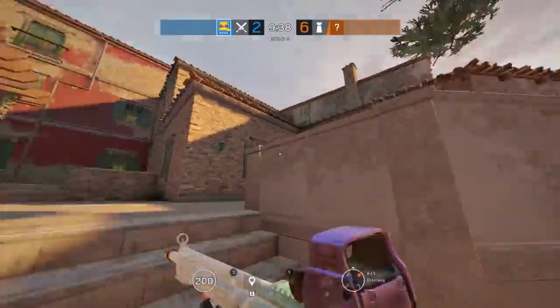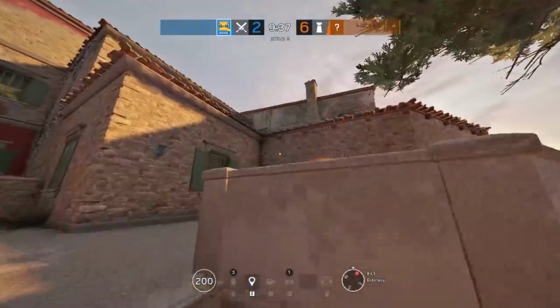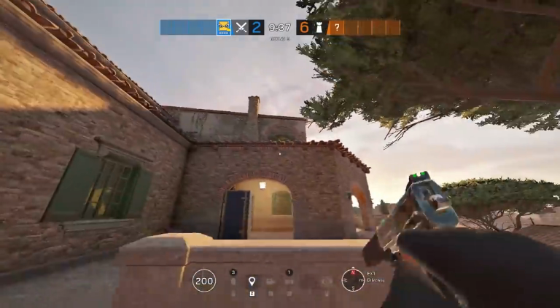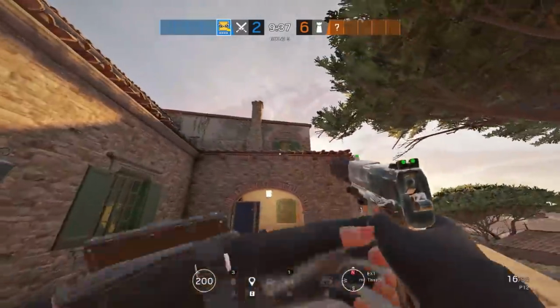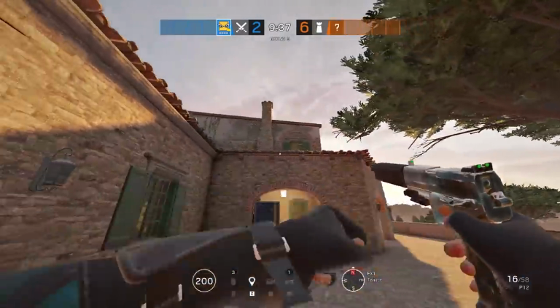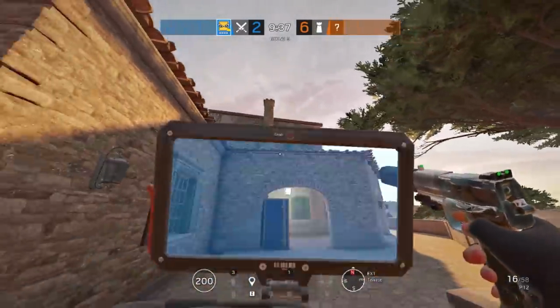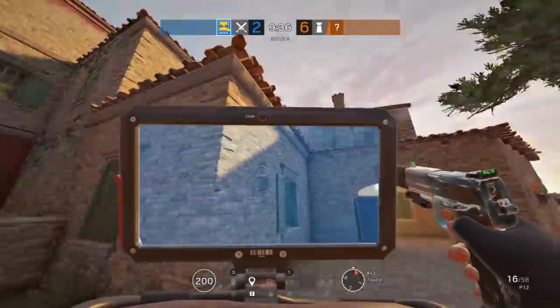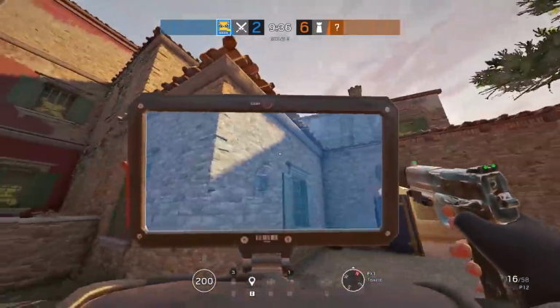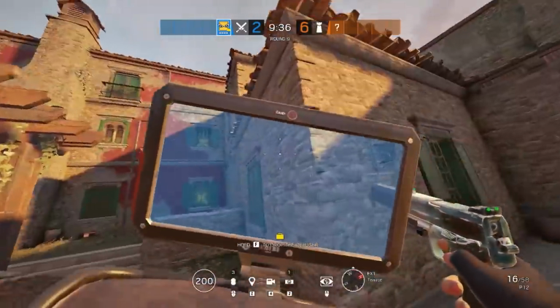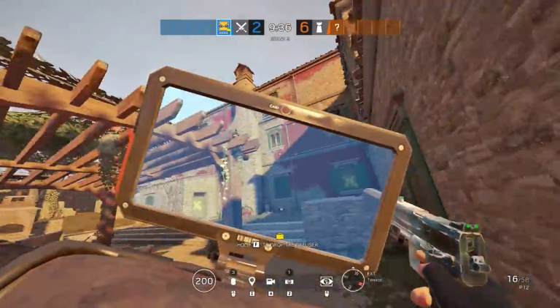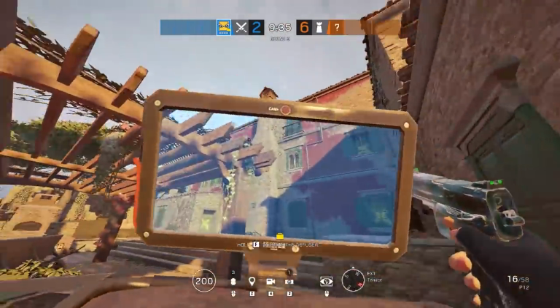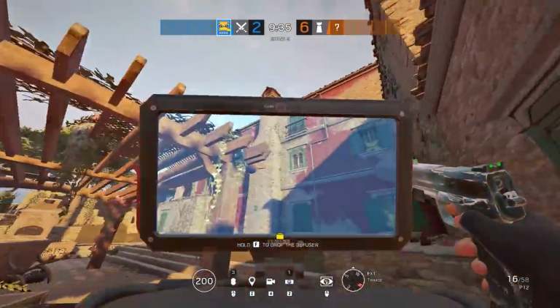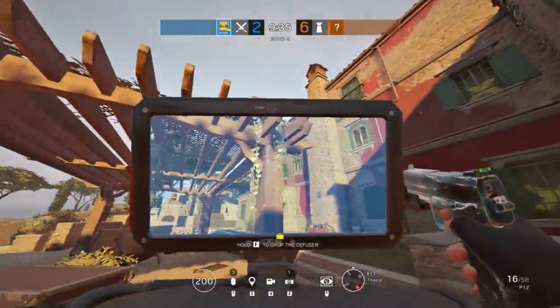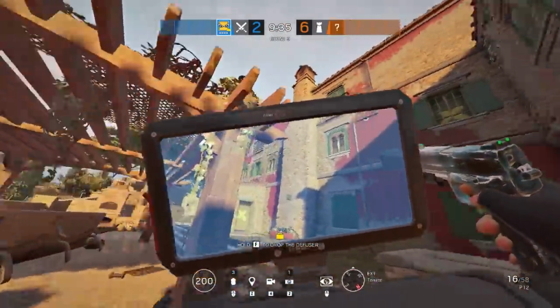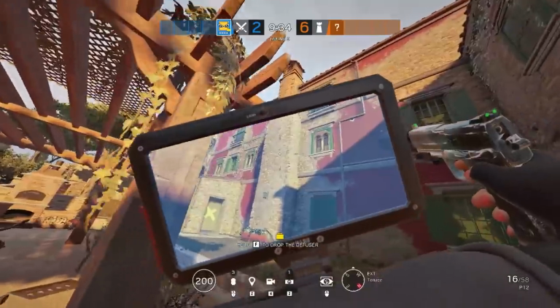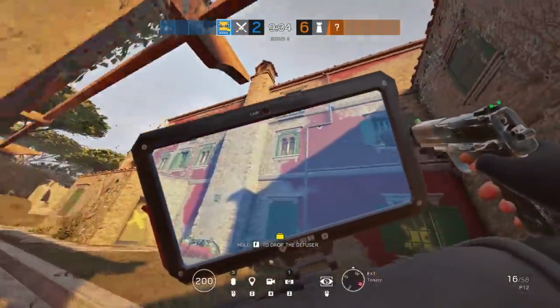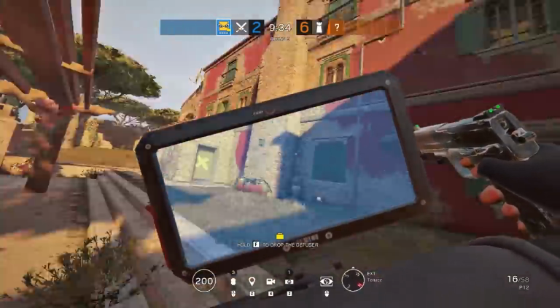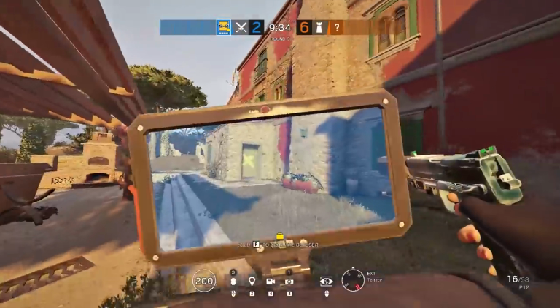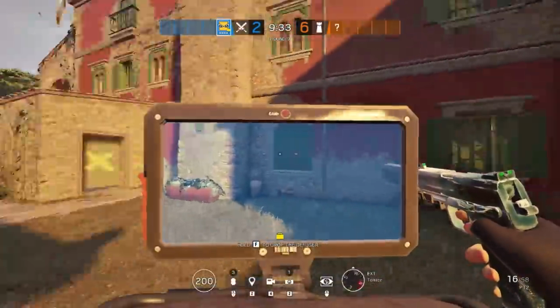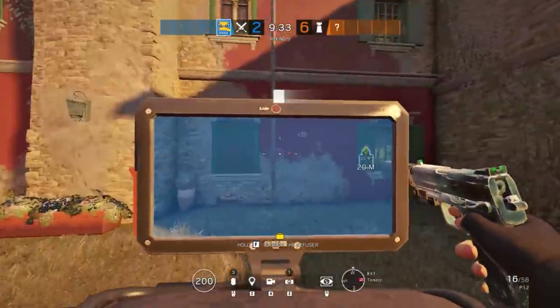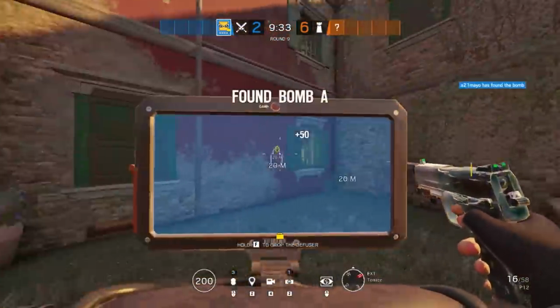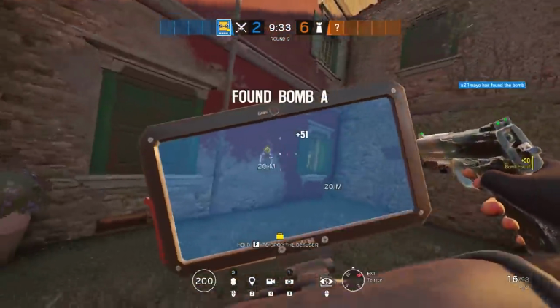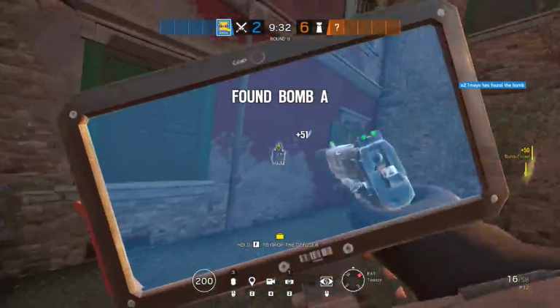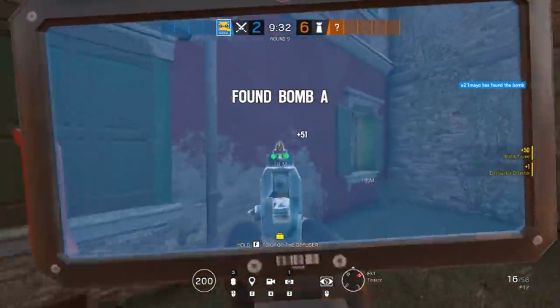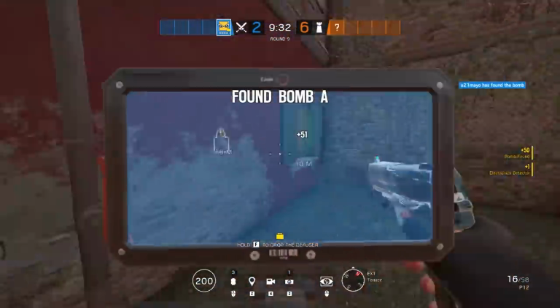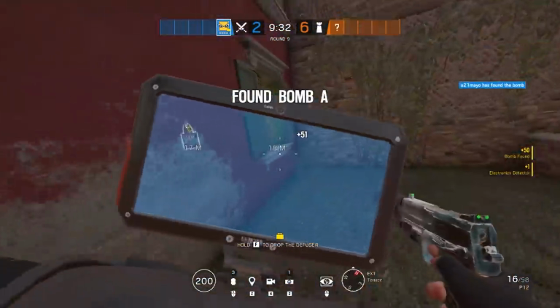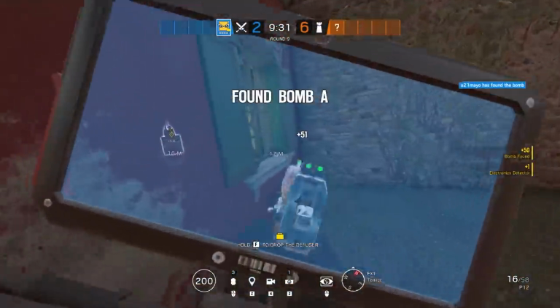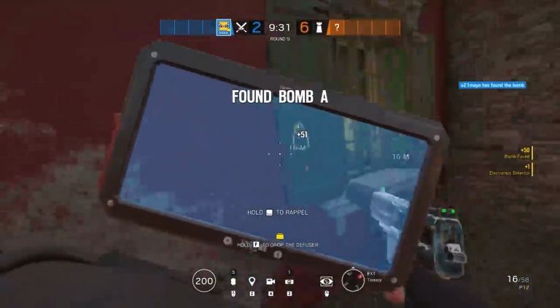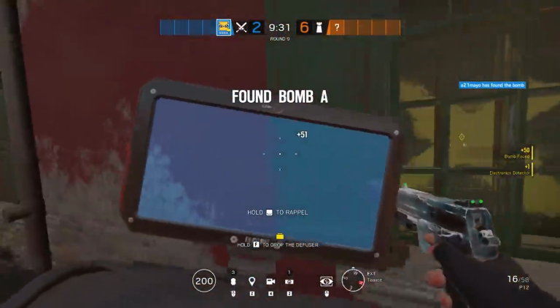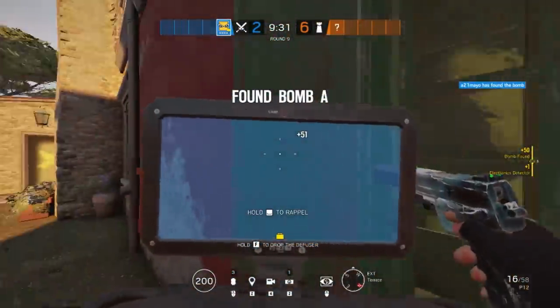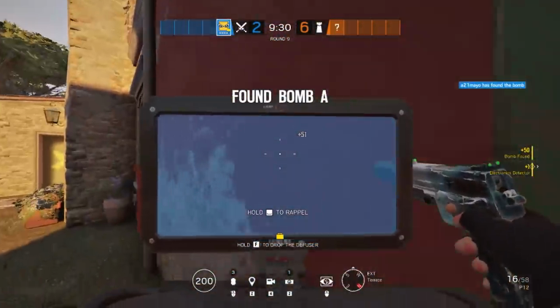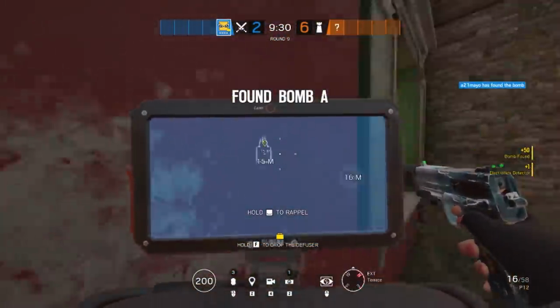If your team doesn't know where the bombsite is, you can use IQ's Scanner to spot the bomb. This way, you don't have to drive your drone all the way through the building trying to find it.